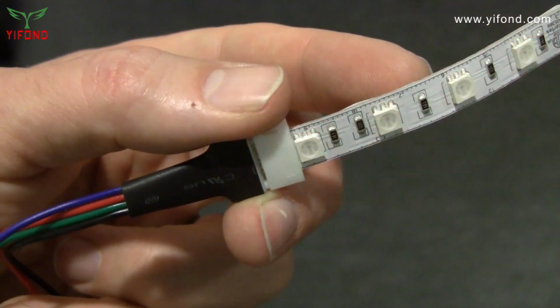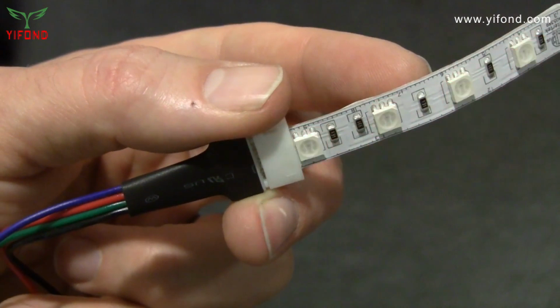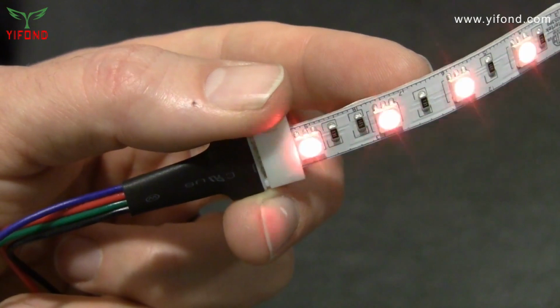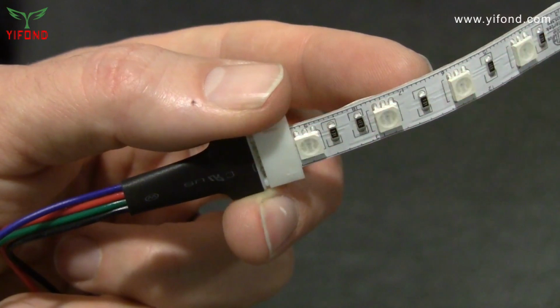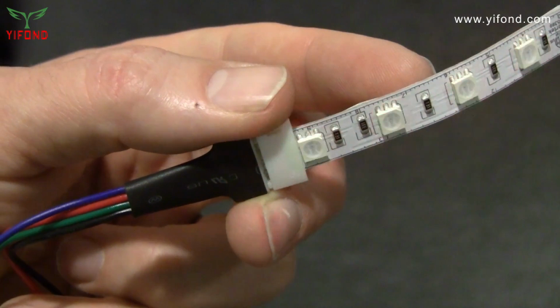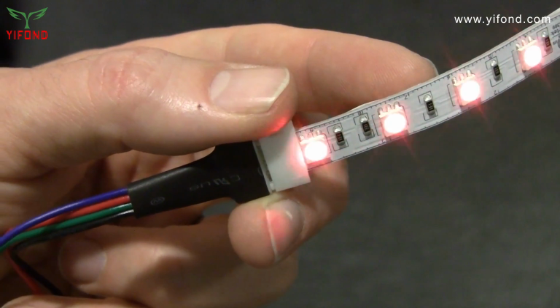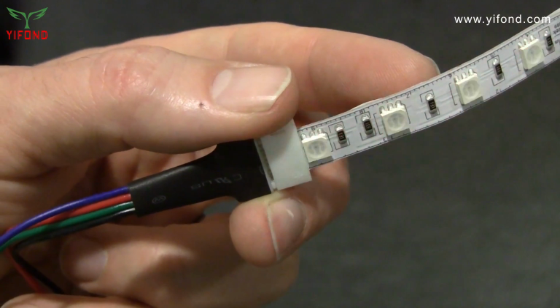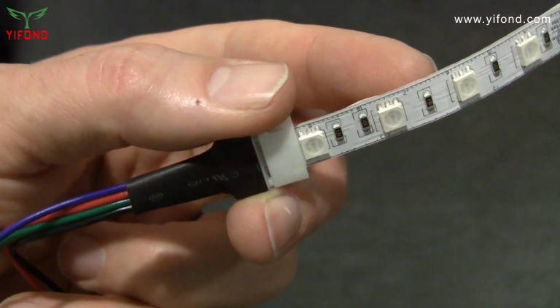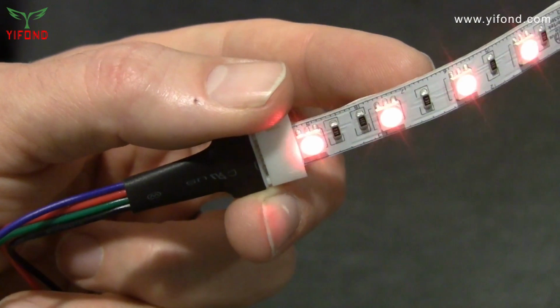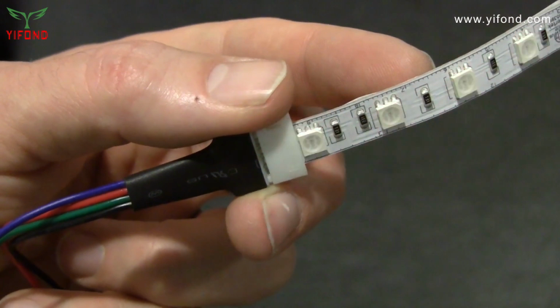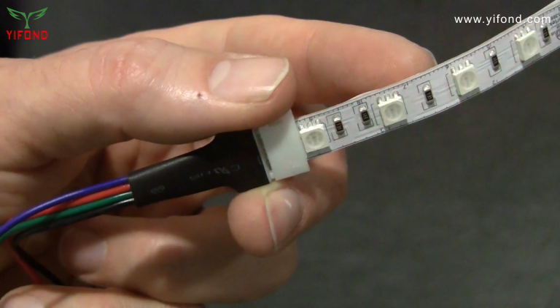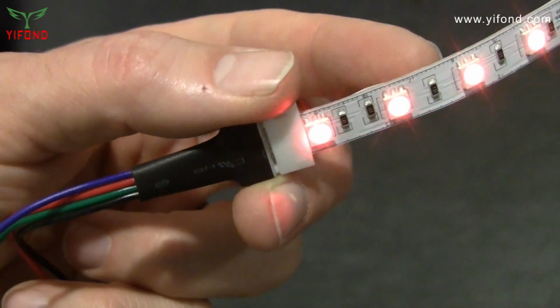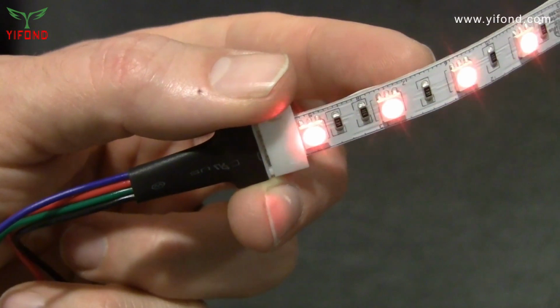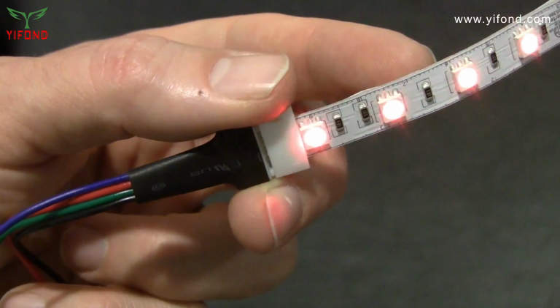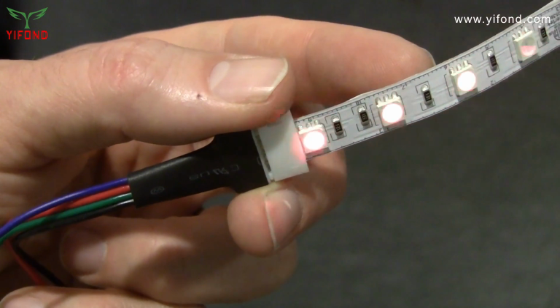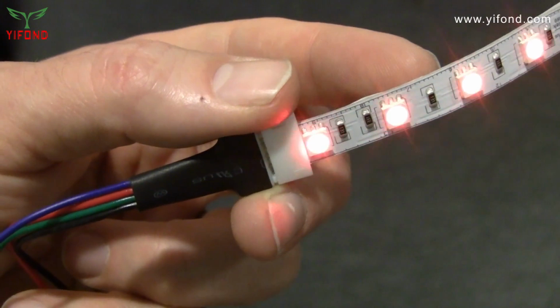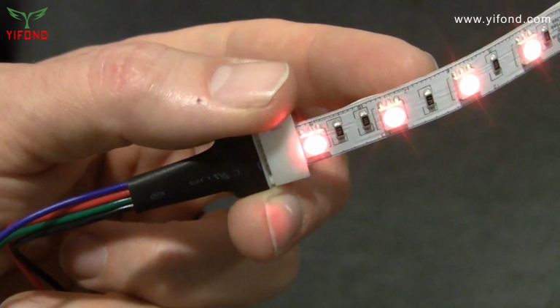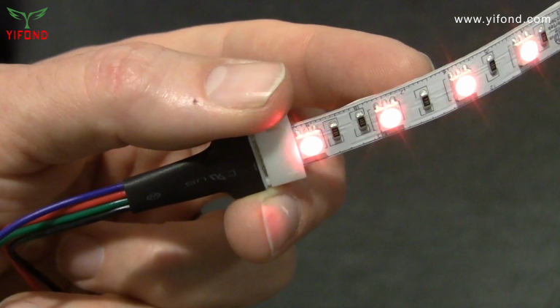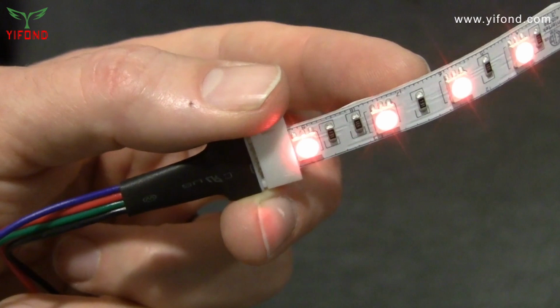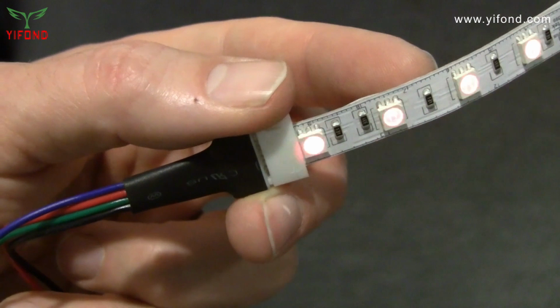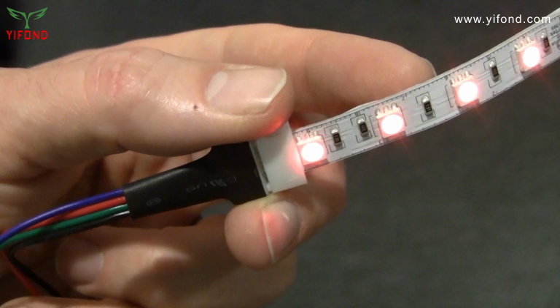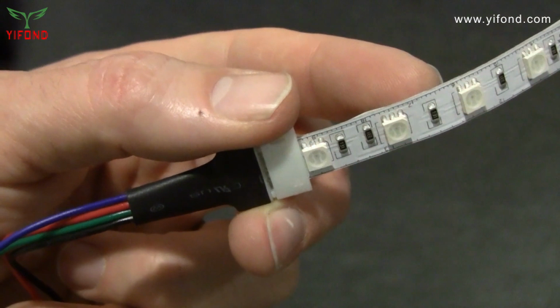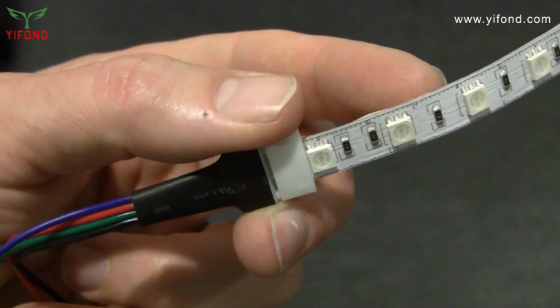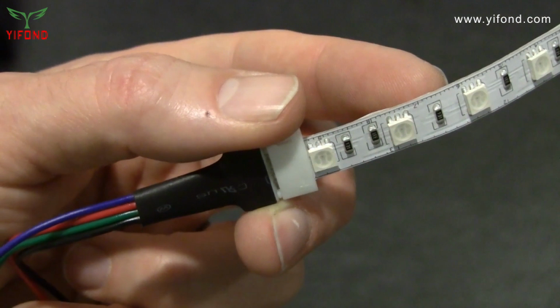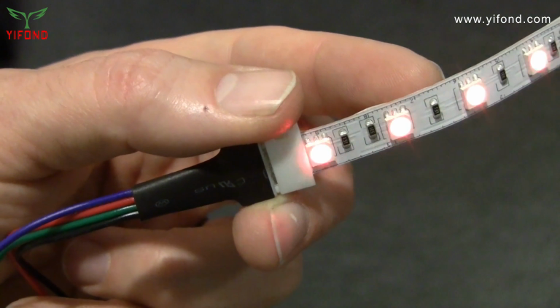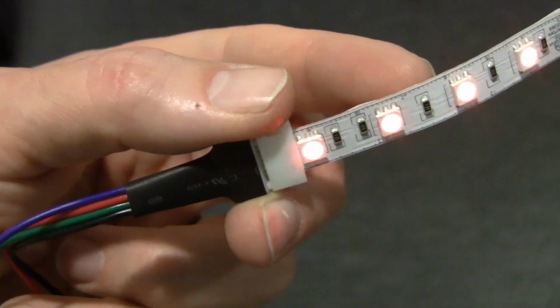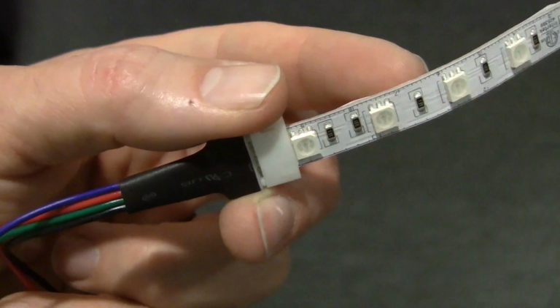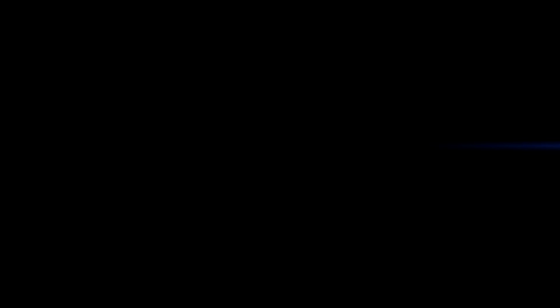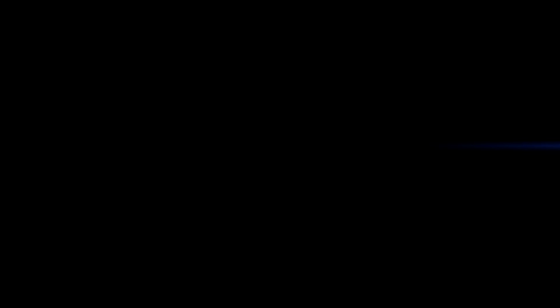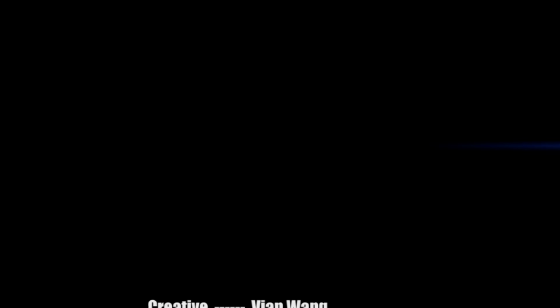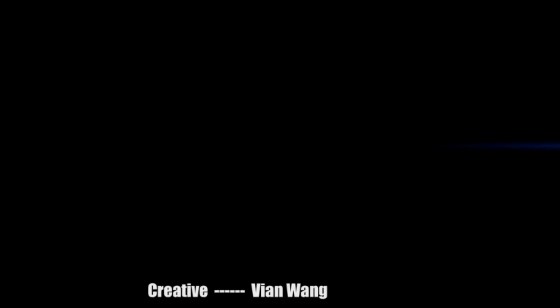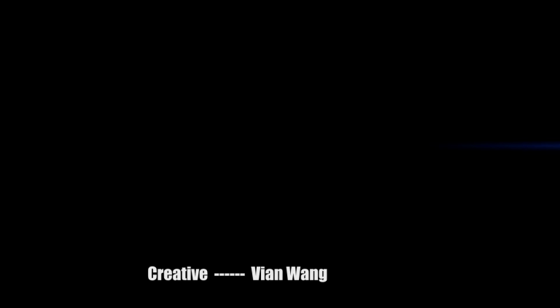Congratulations, you're done! It's that simple to provide a safe, secure, solderless connection. Thank you.